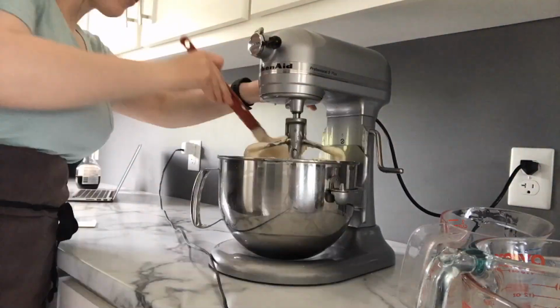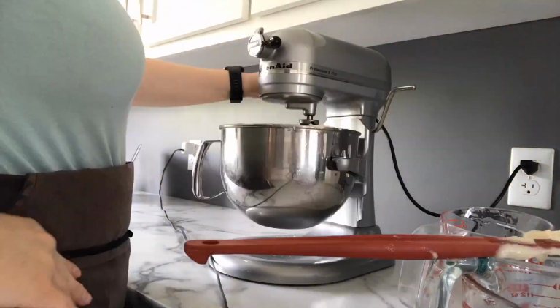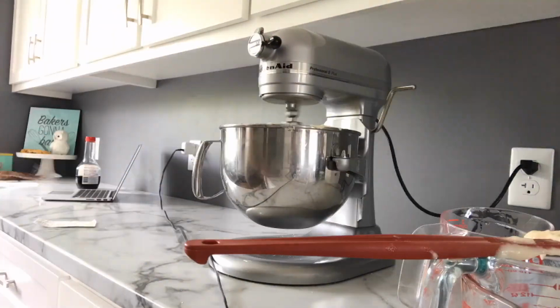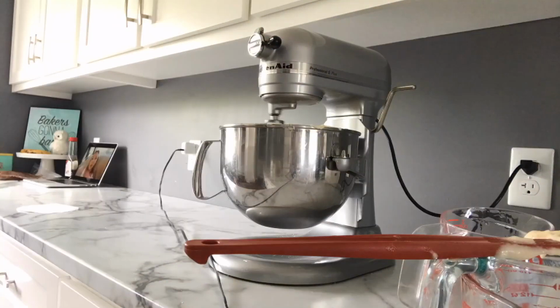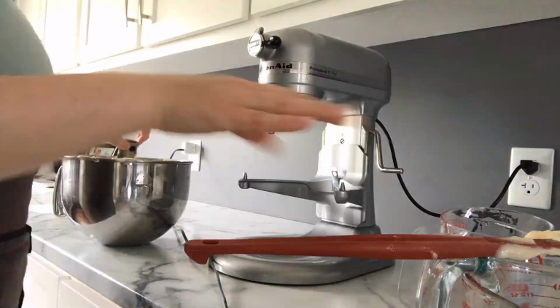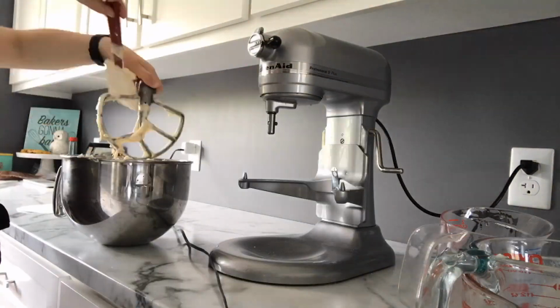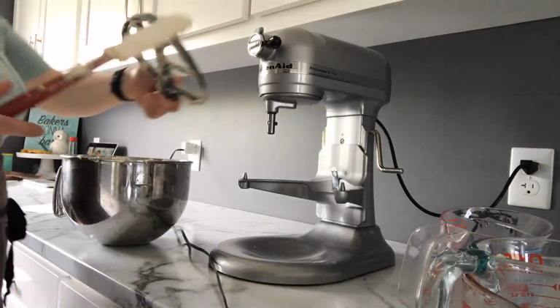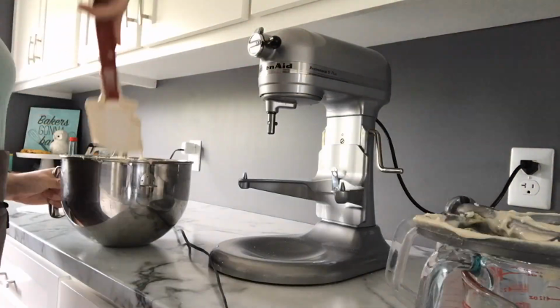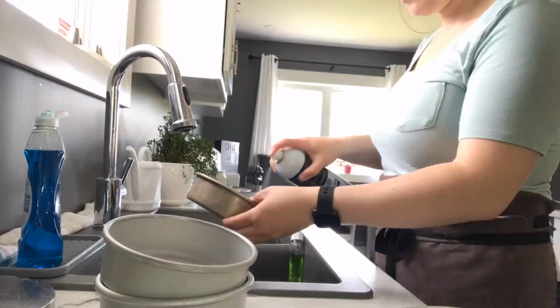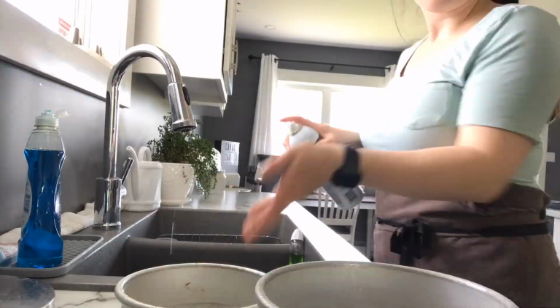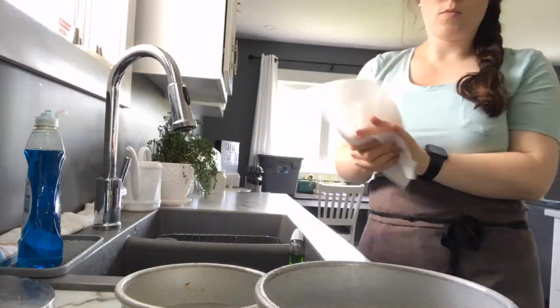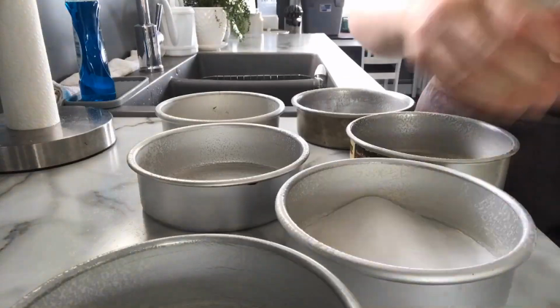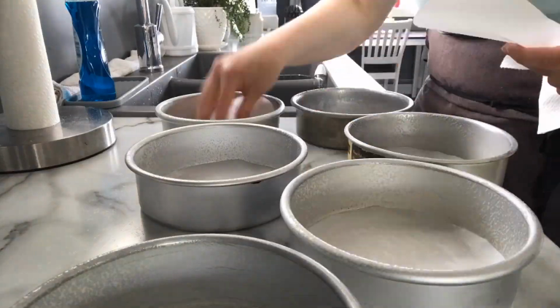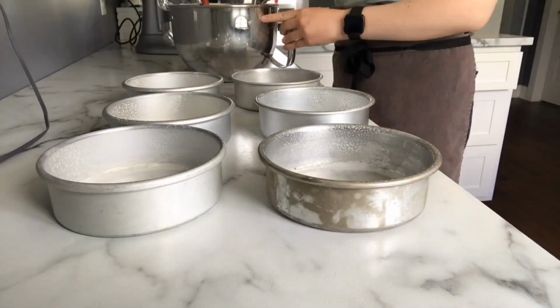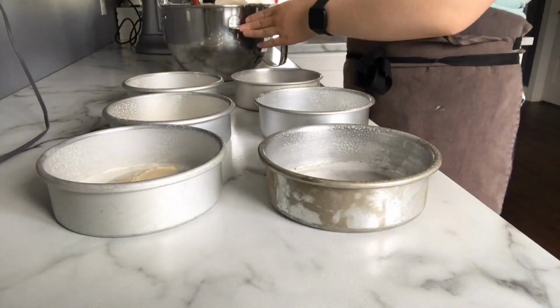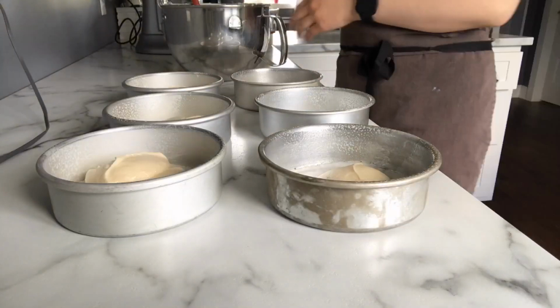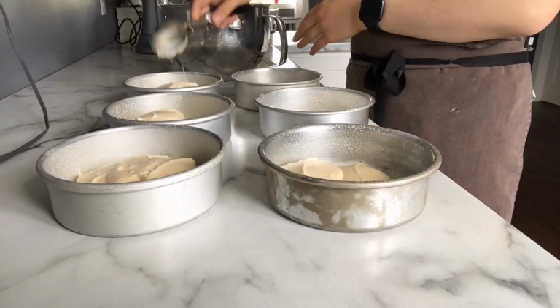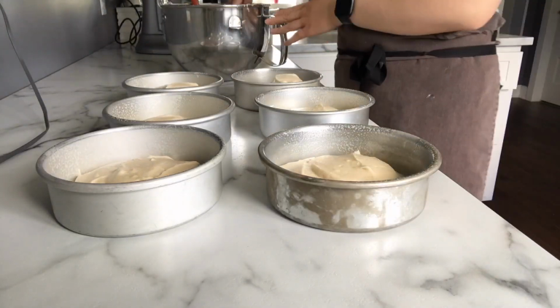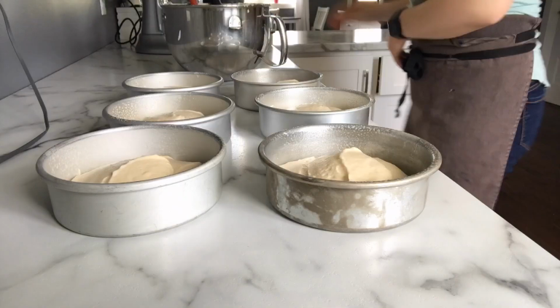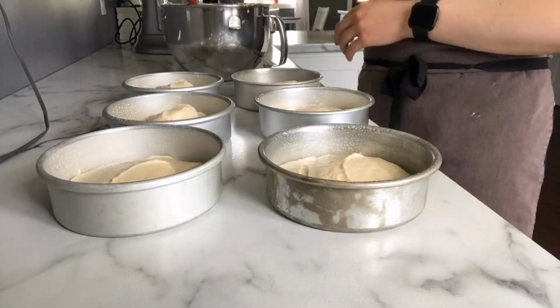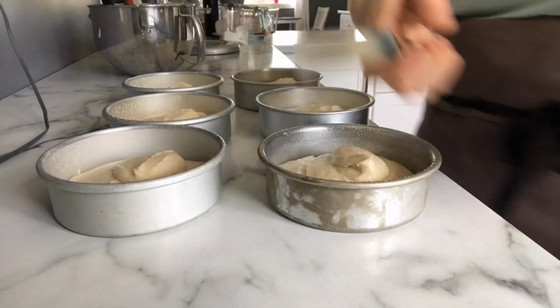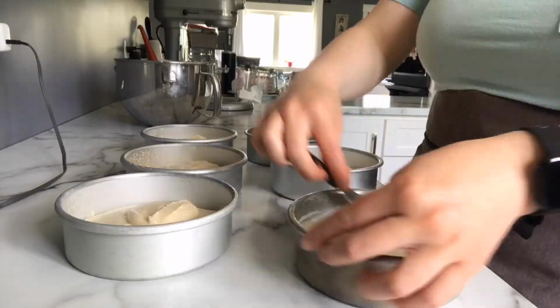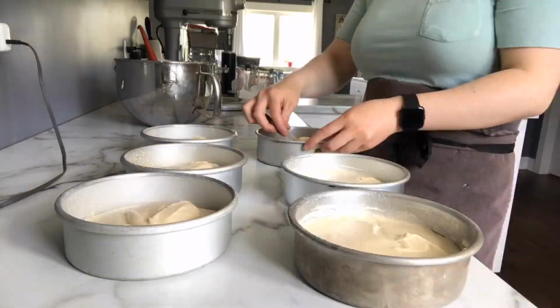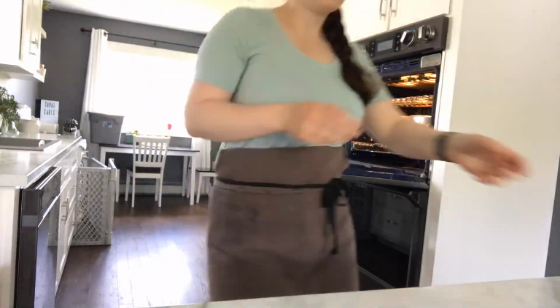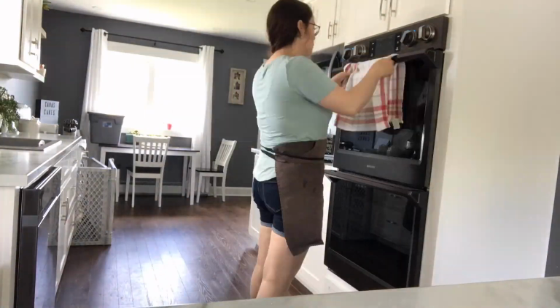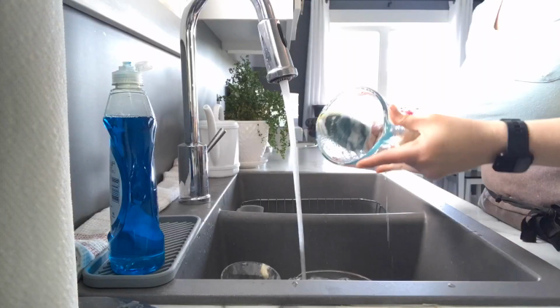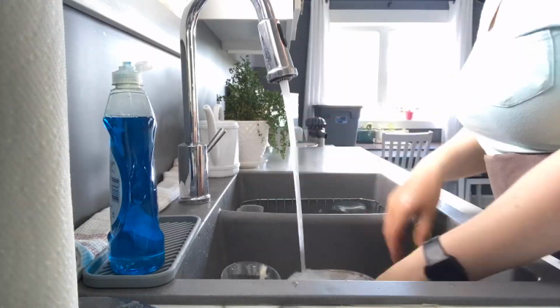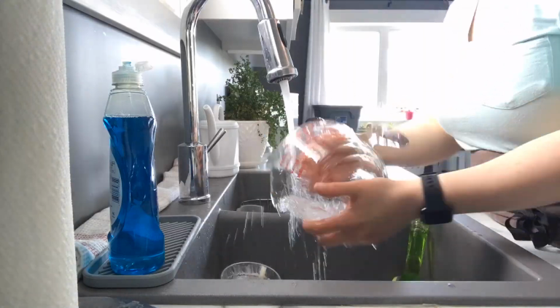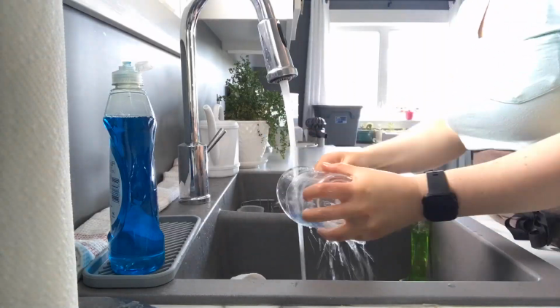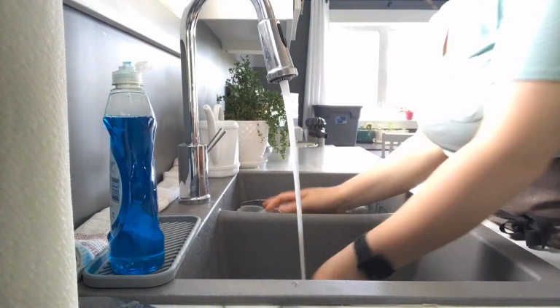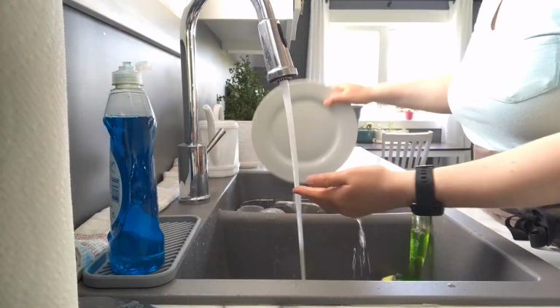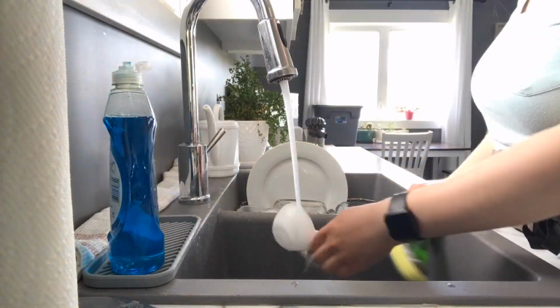I got my cake pans ready, filled them up, and popped them in the oven.